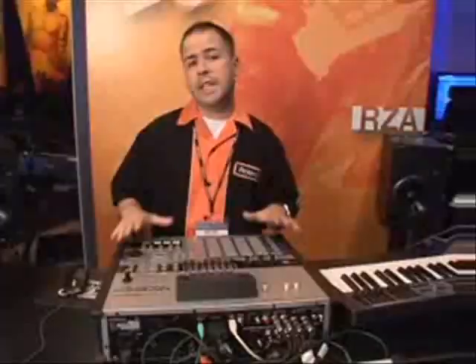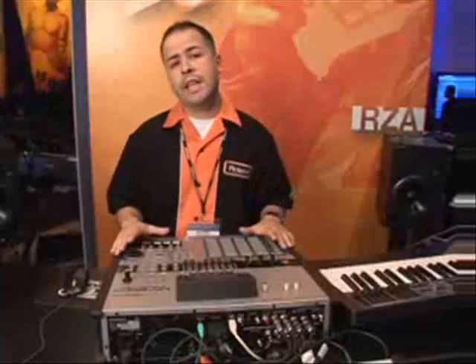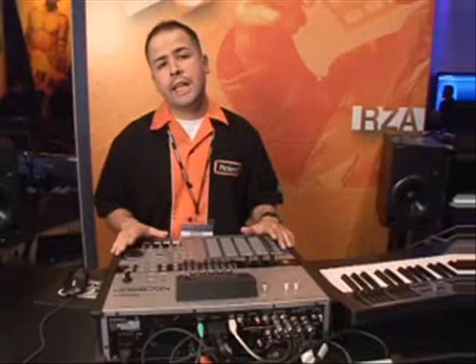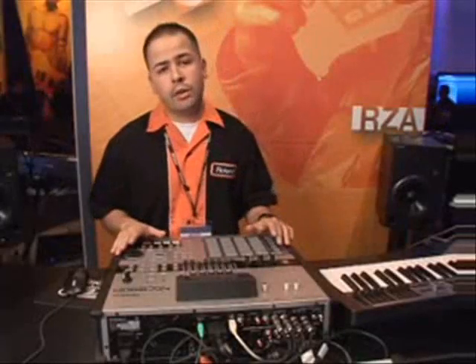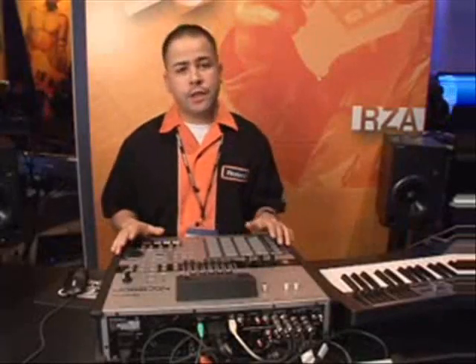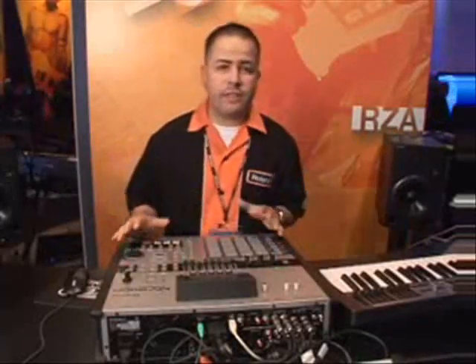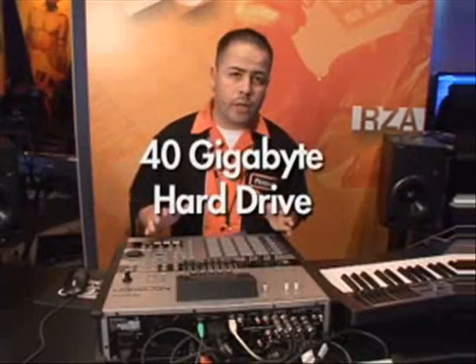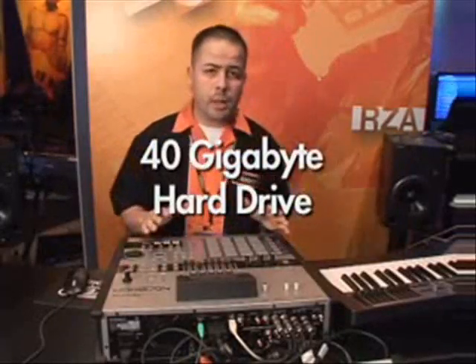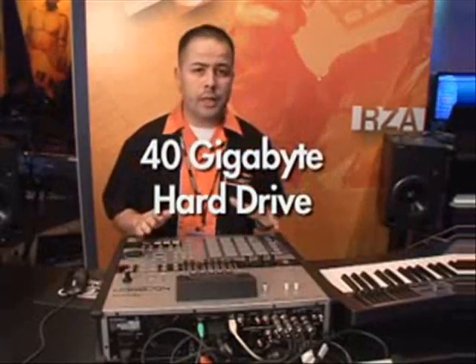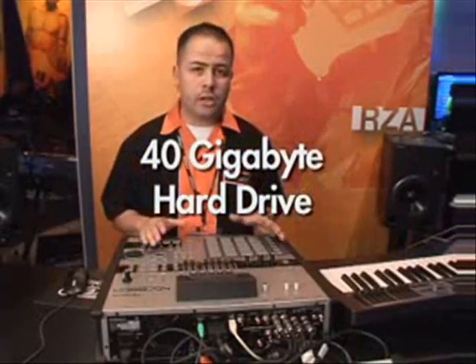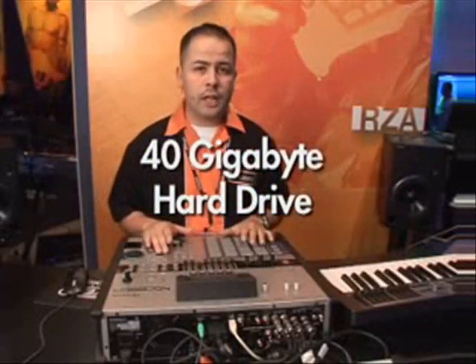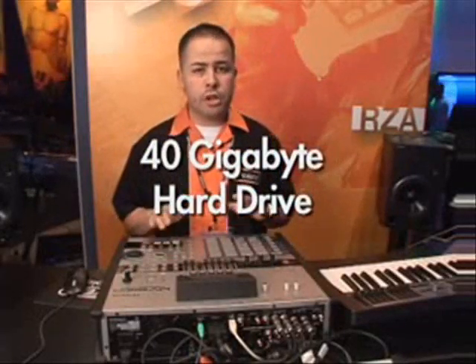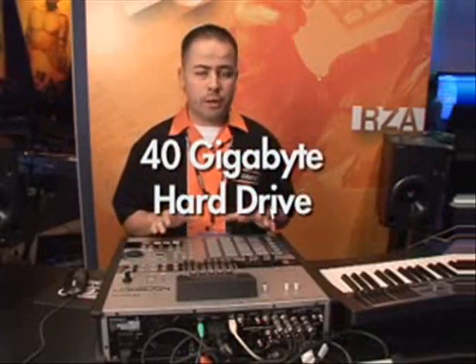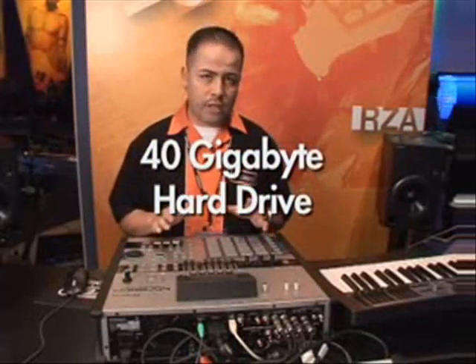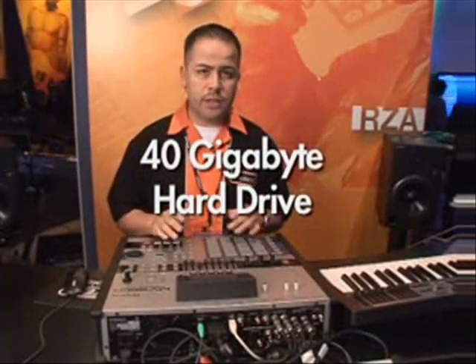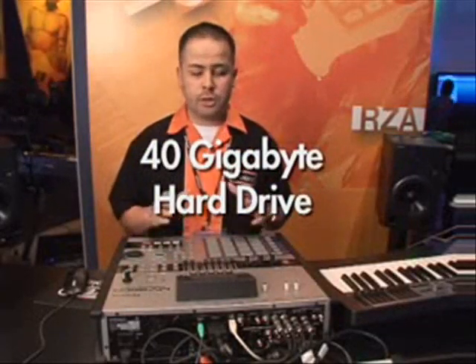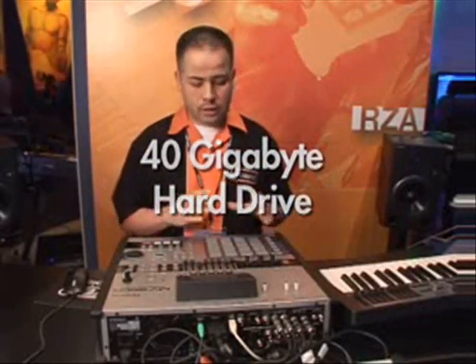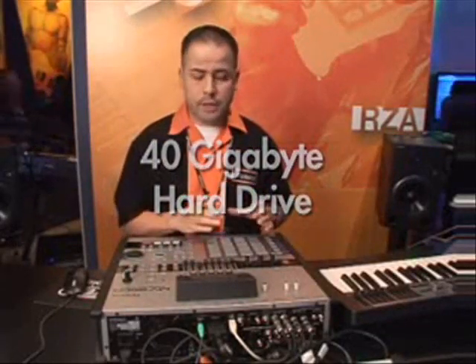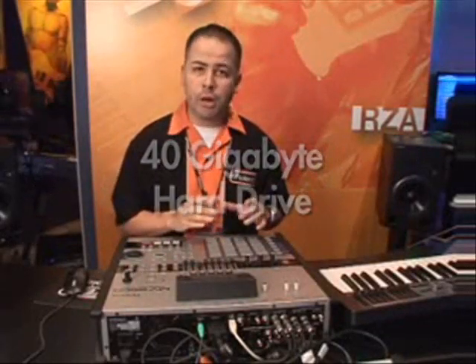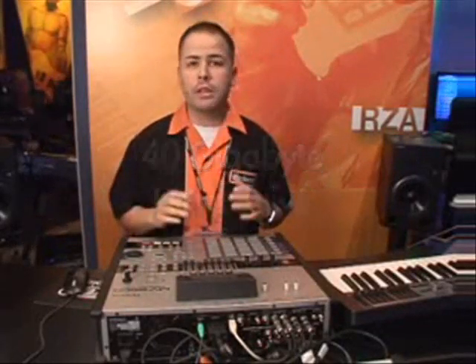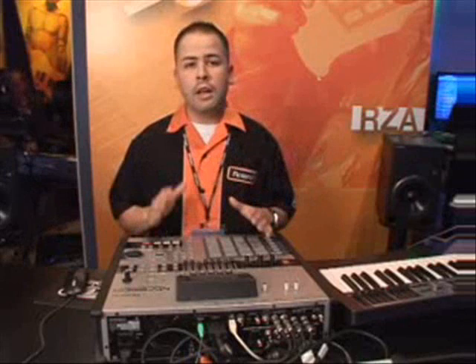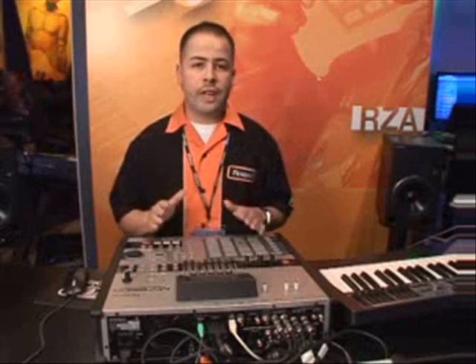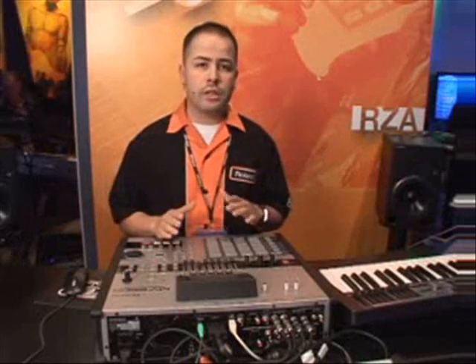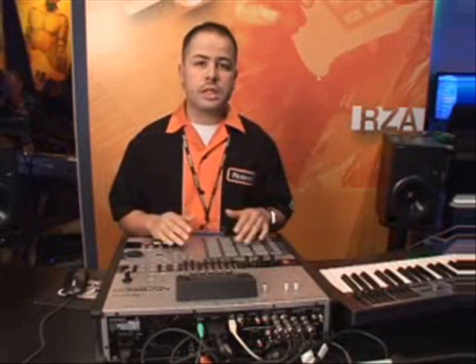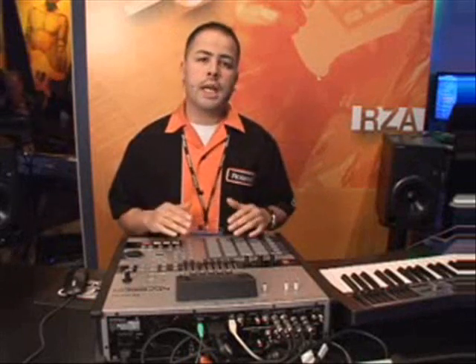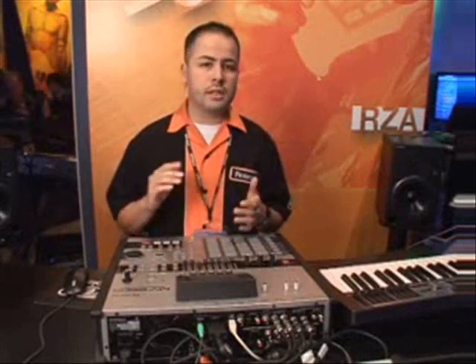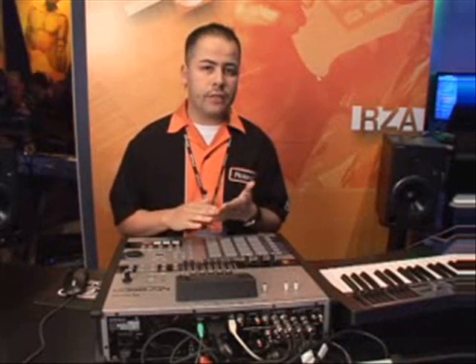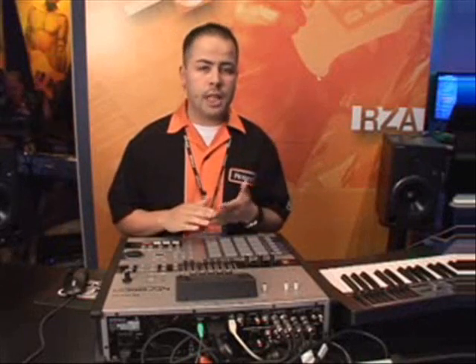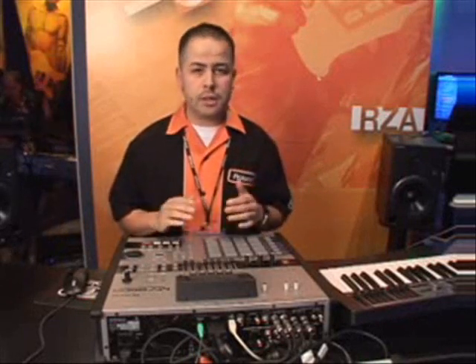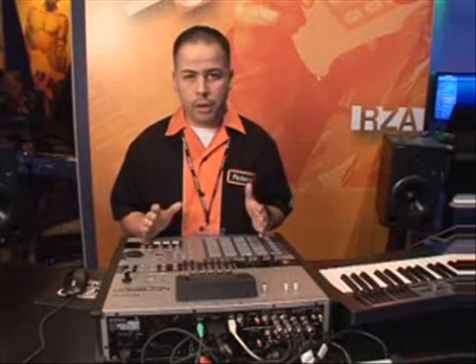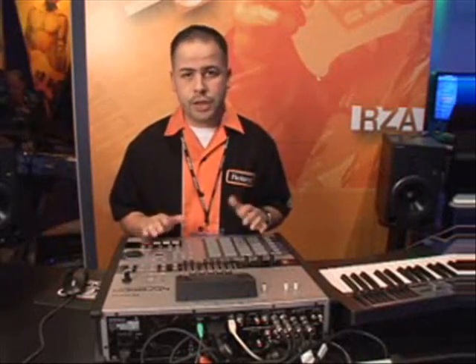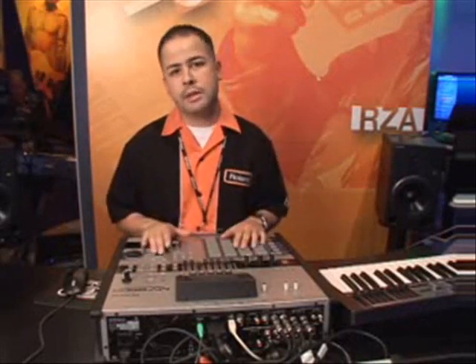The MV8800 features a 40 gigabyte hard drive, 2.5 inch, so it's a little bit smaller, with faster load times and saving times on the projects.